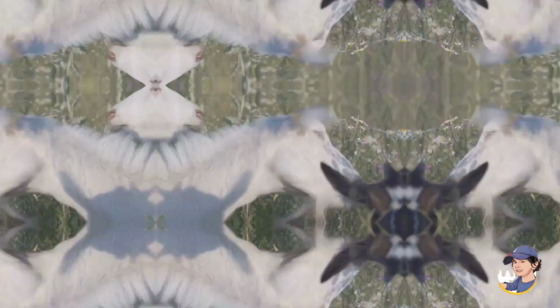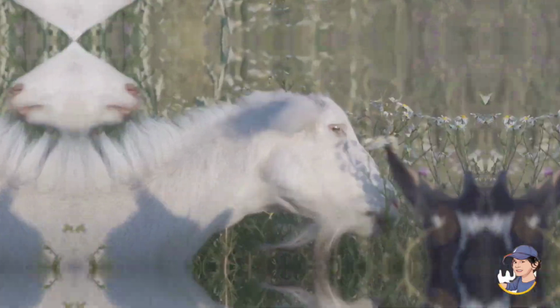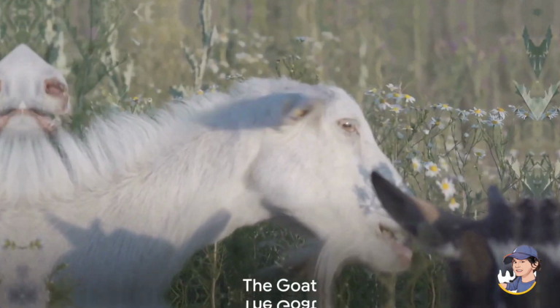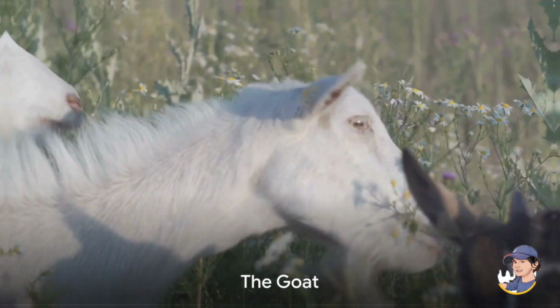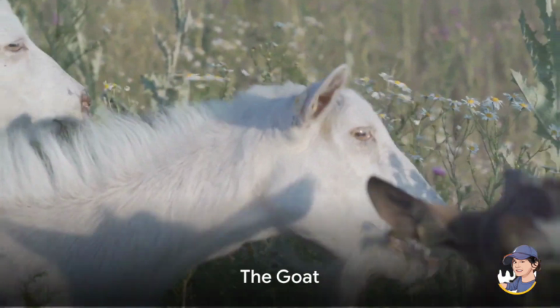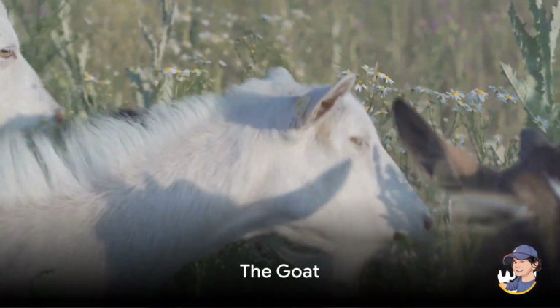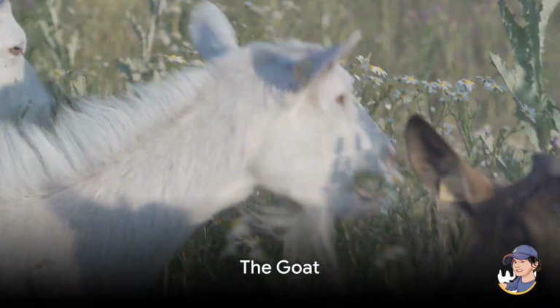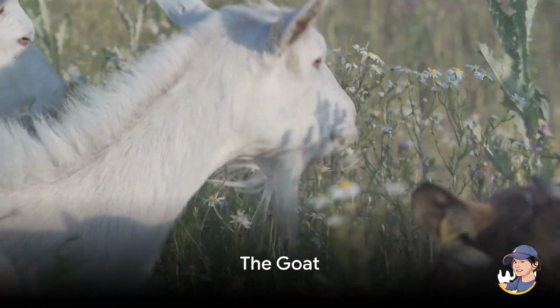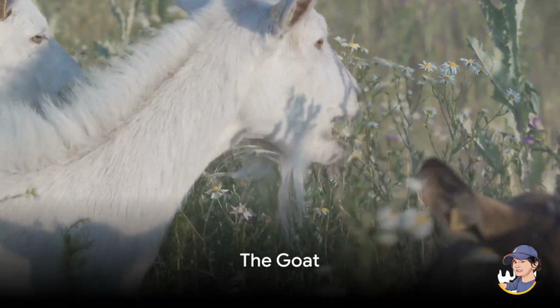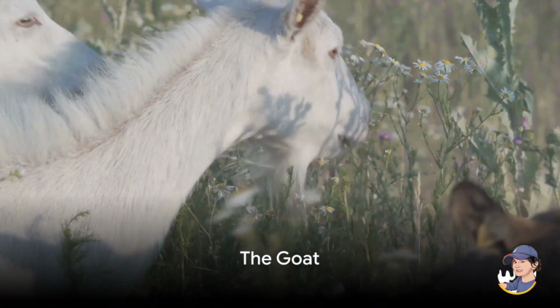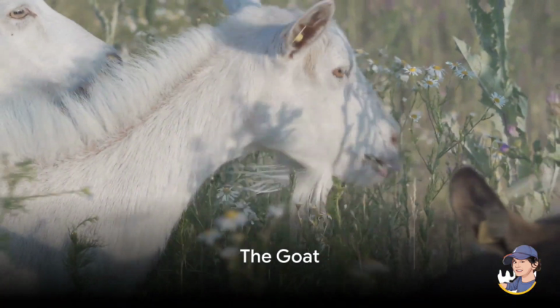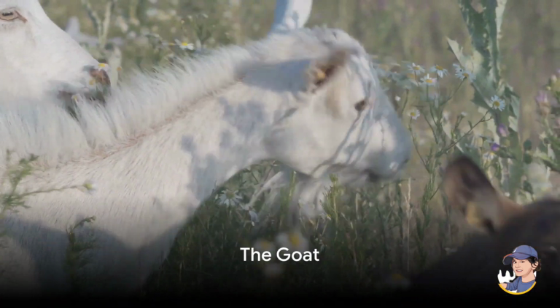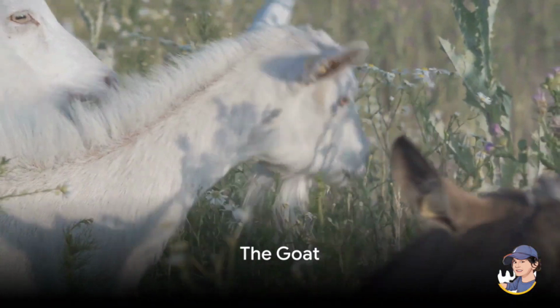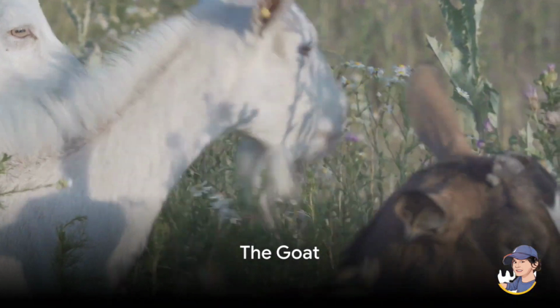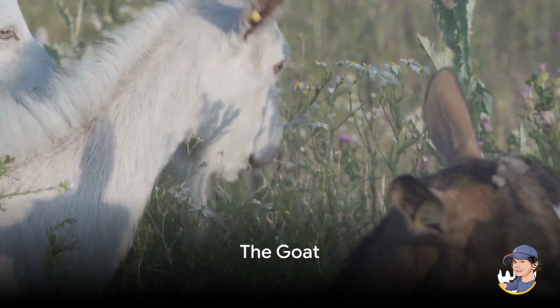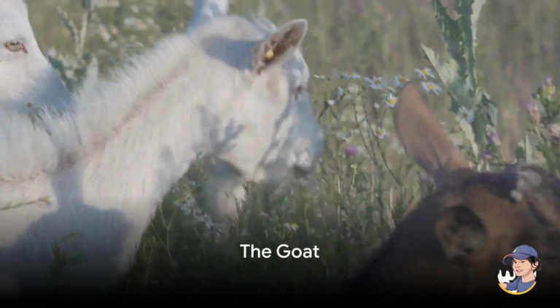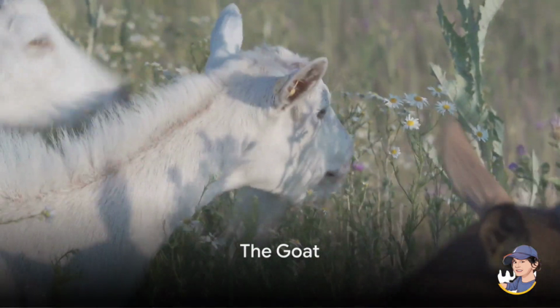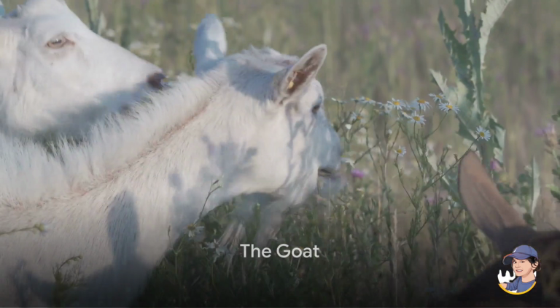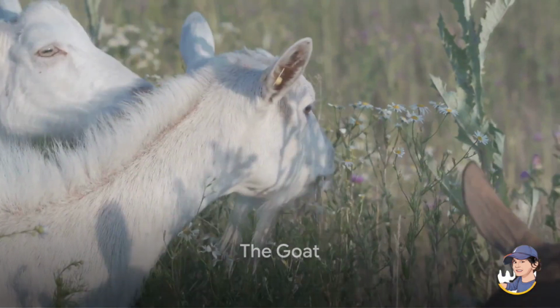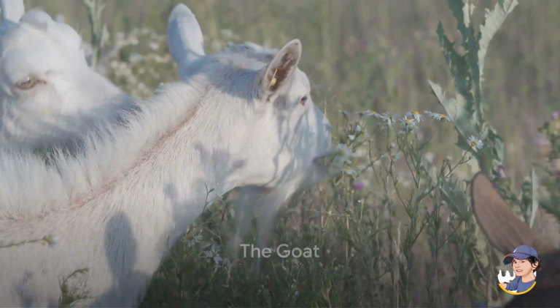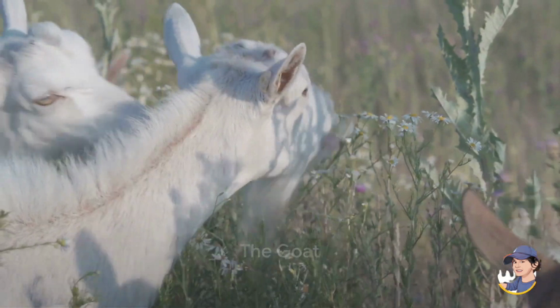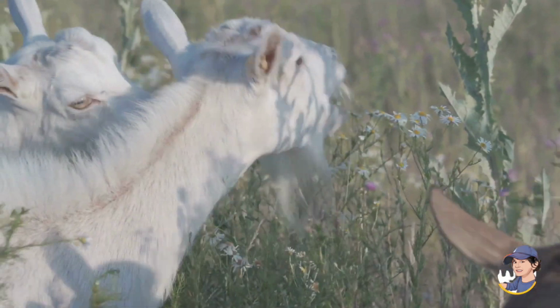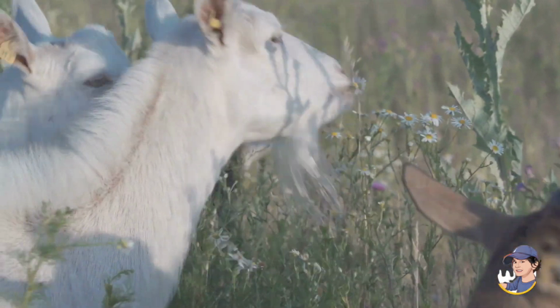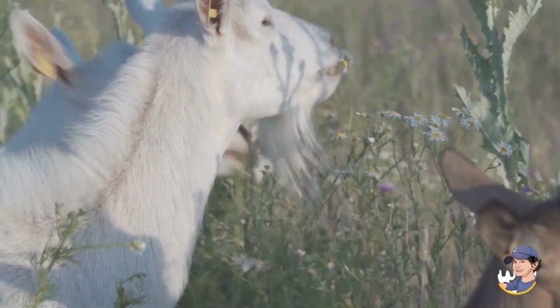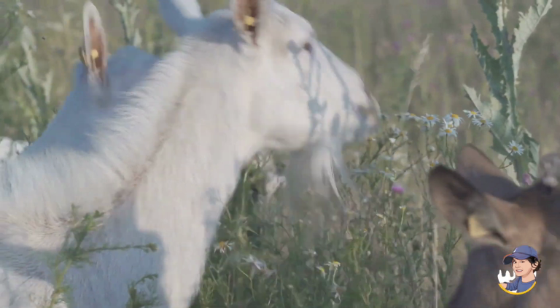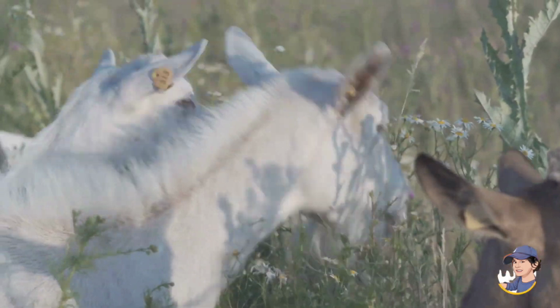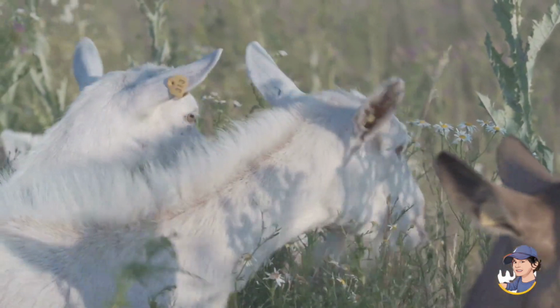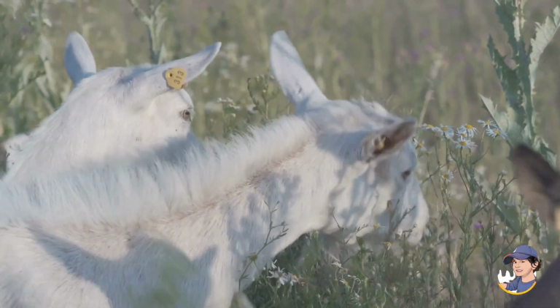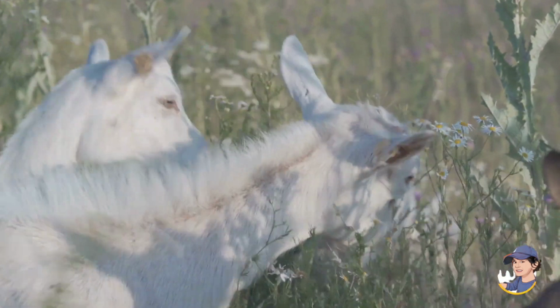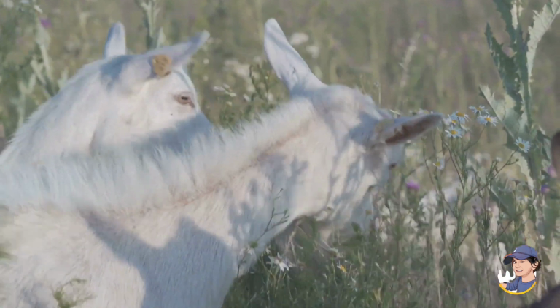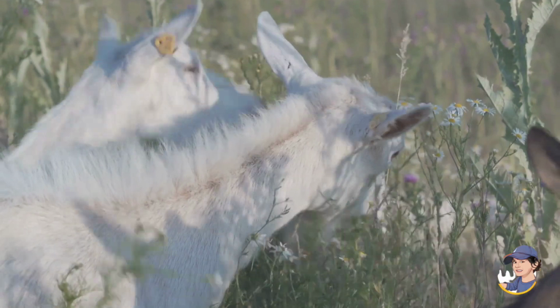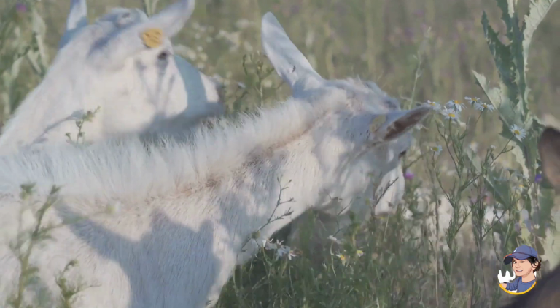Time to learn about the goat. Goats are great climbers and love munching on grass. They give us tasty goat cheese.